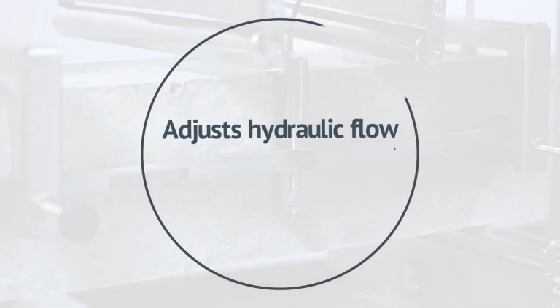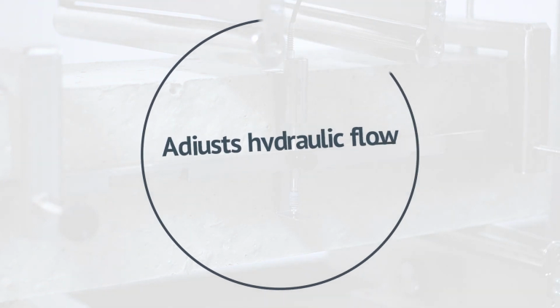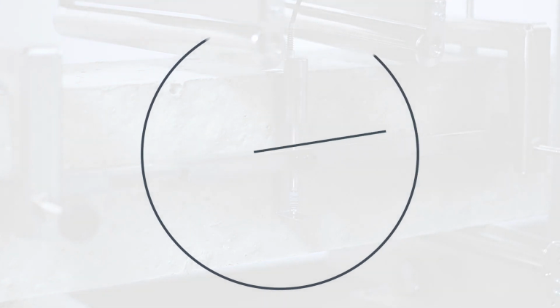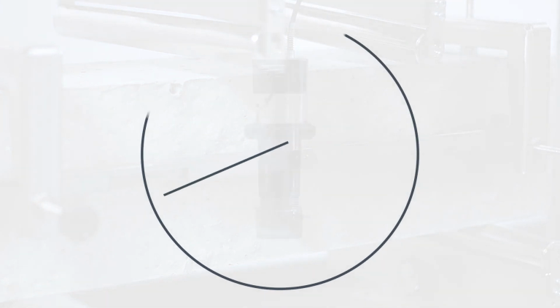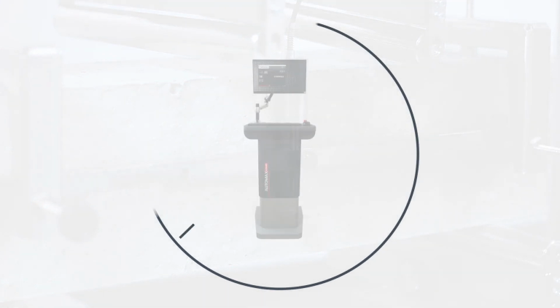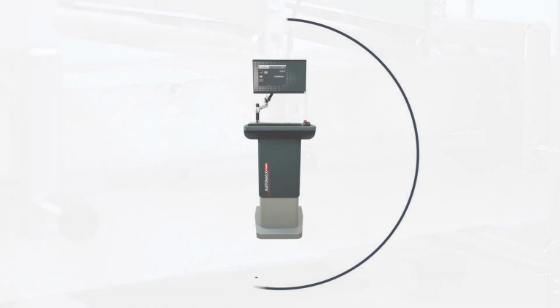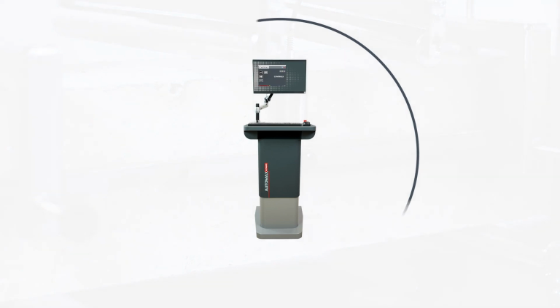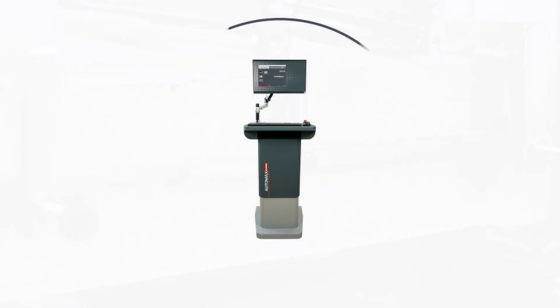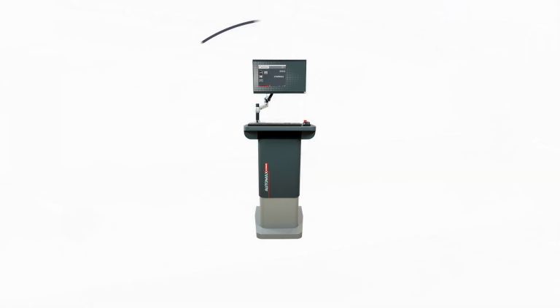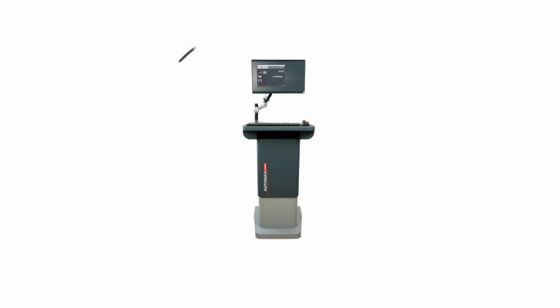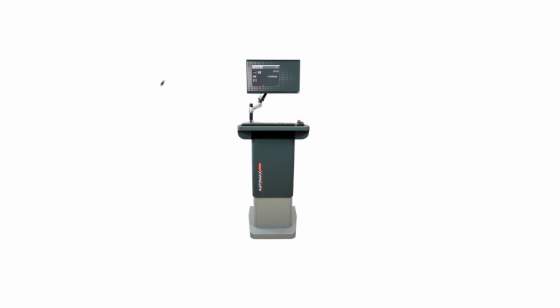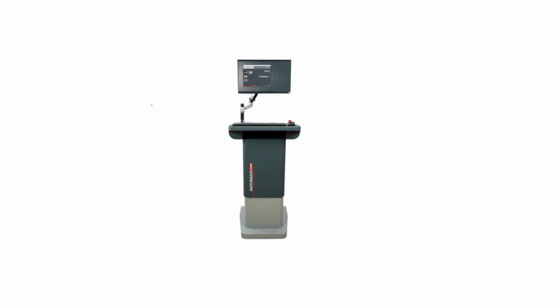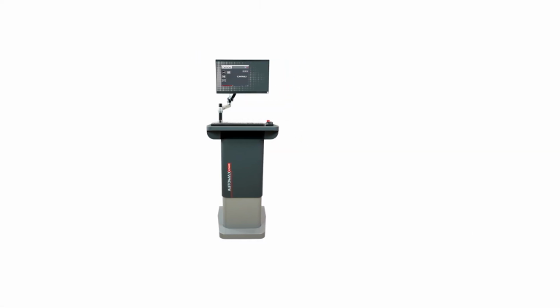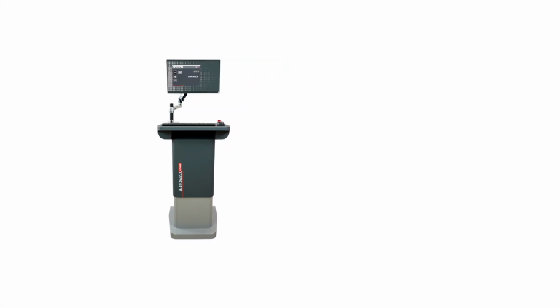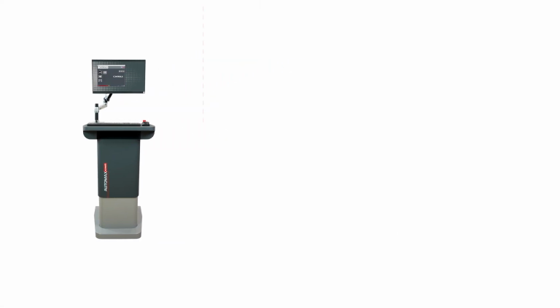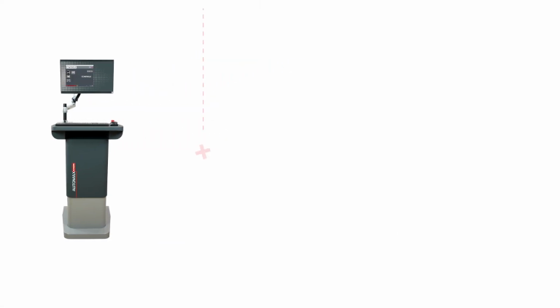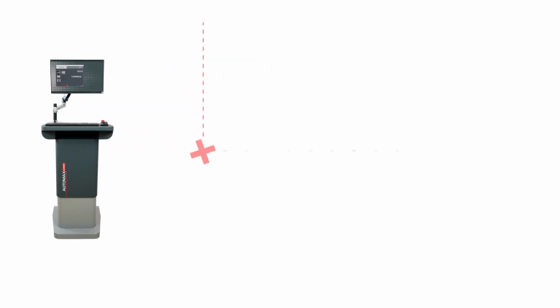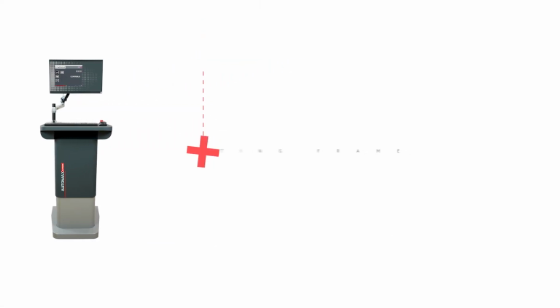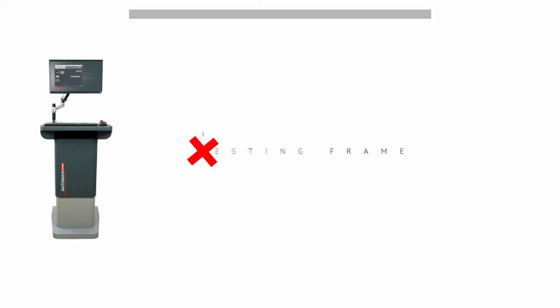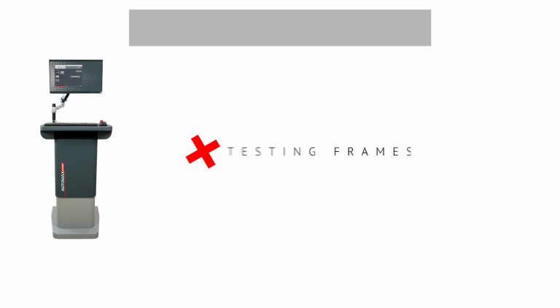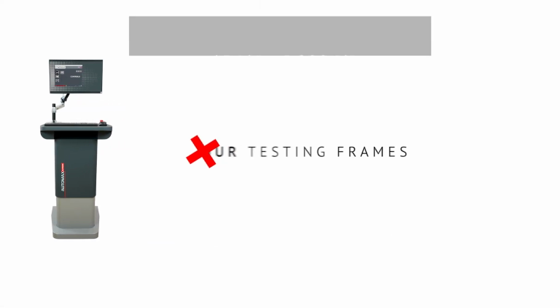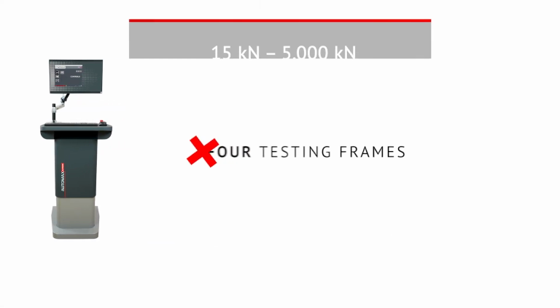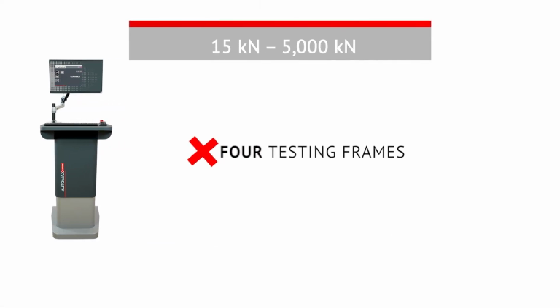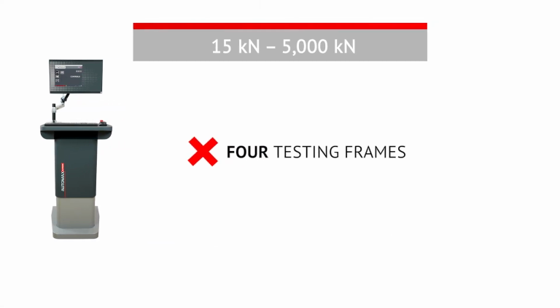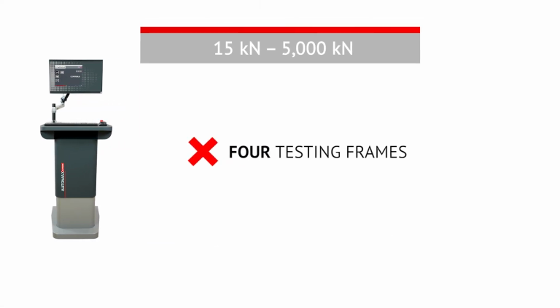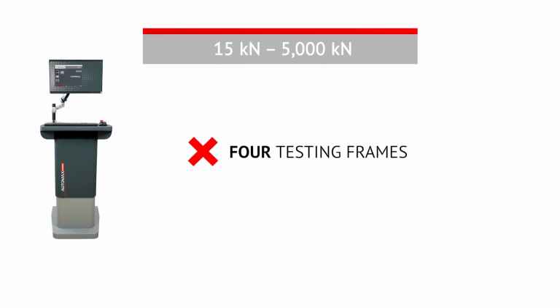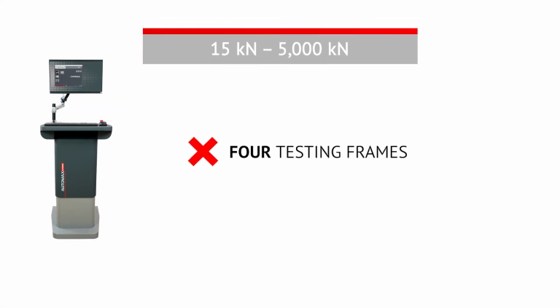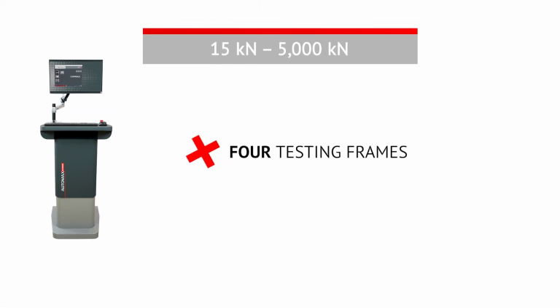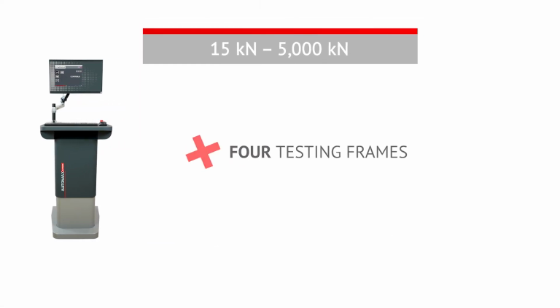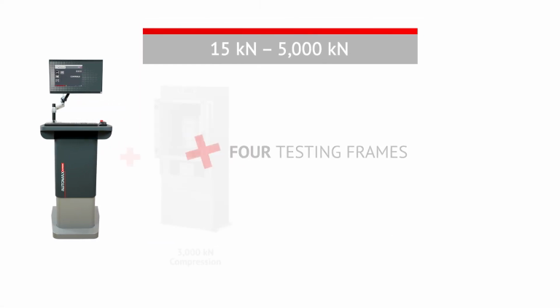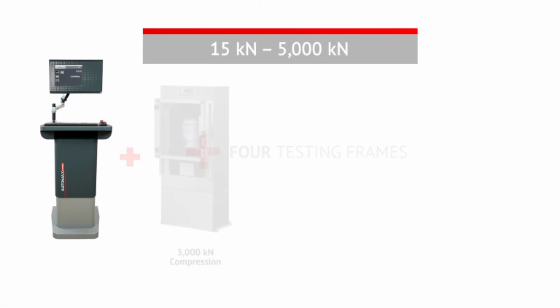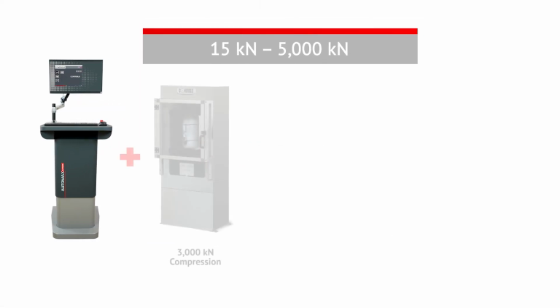You can connect your system up to four testing frames so you can test any kind of material and sample dimensions.